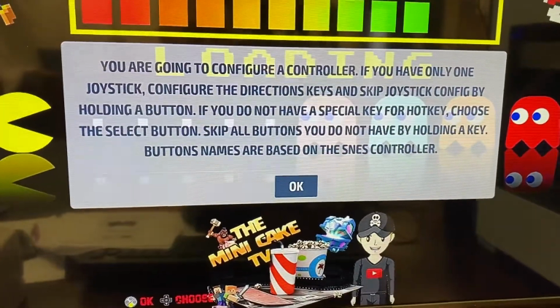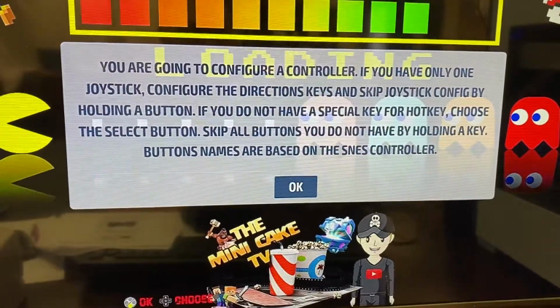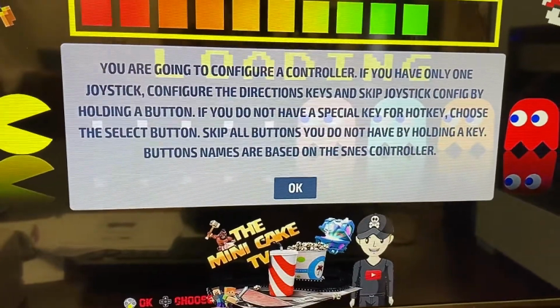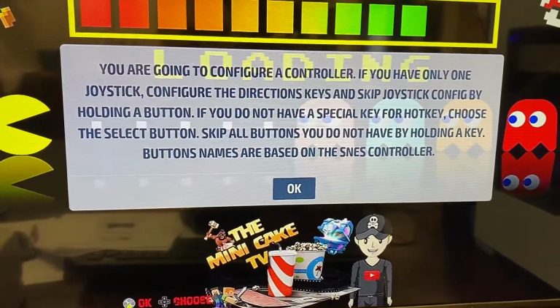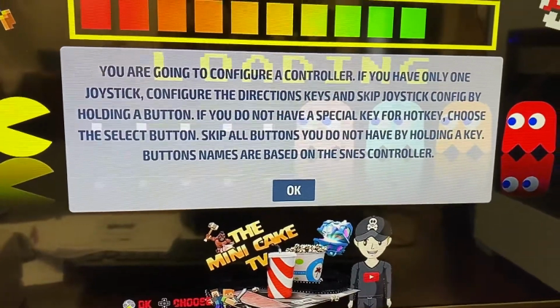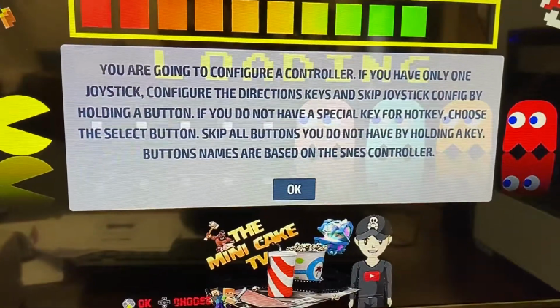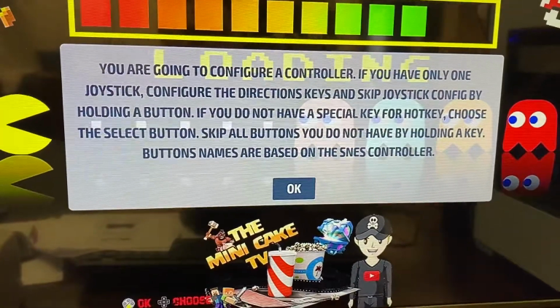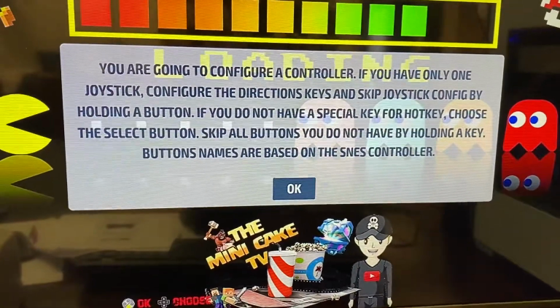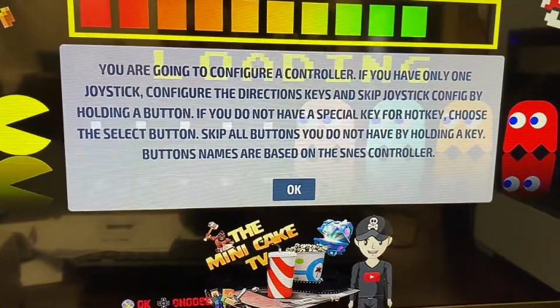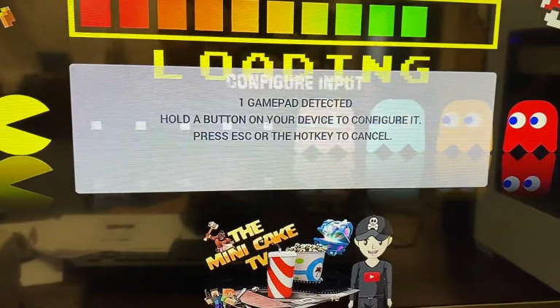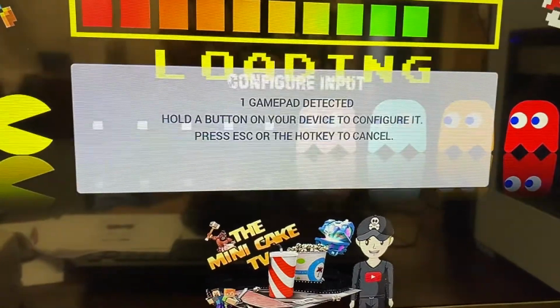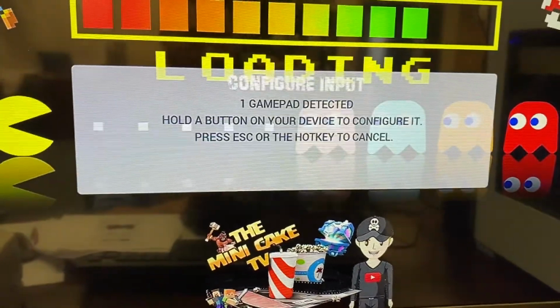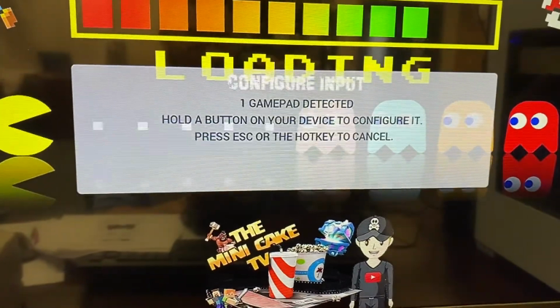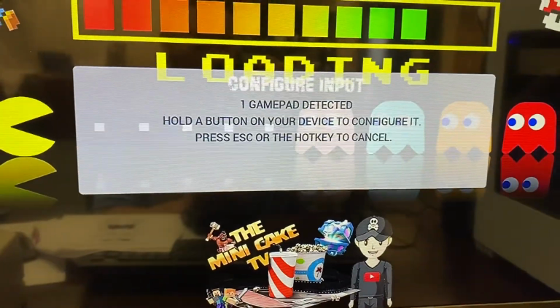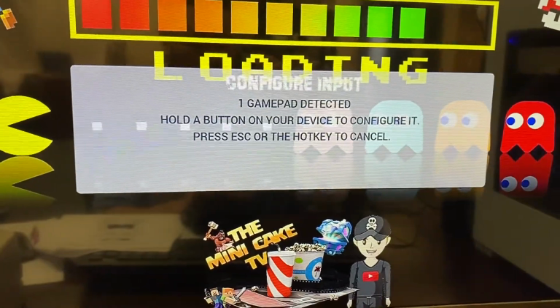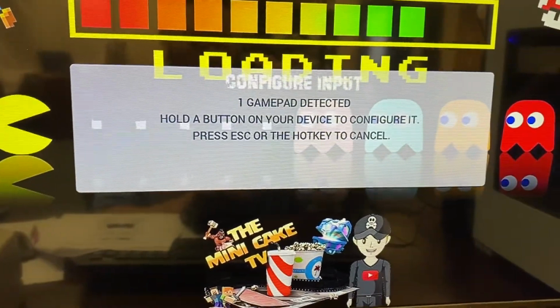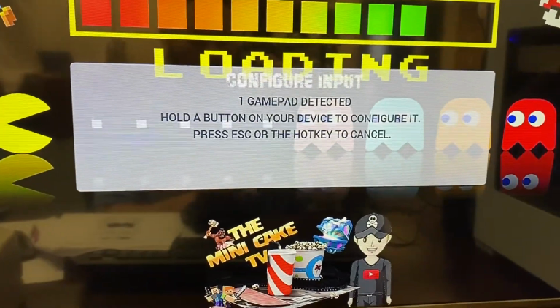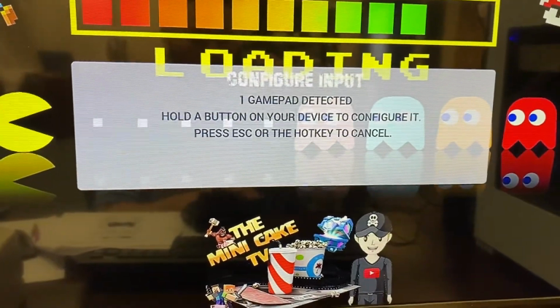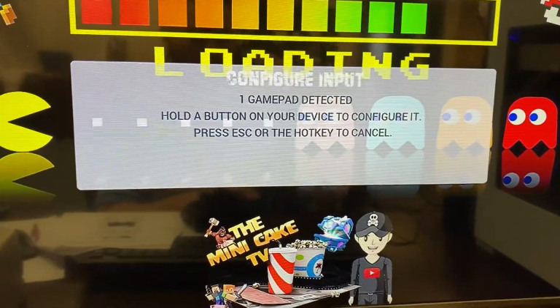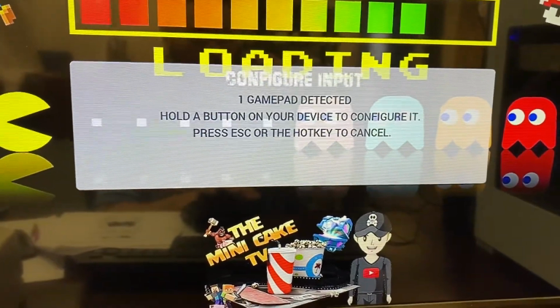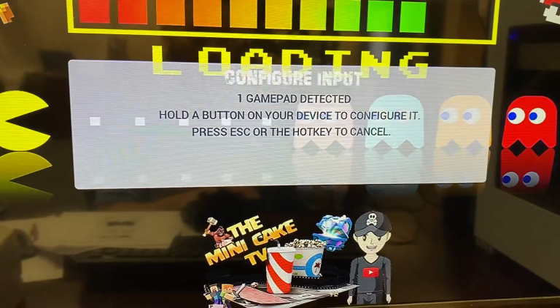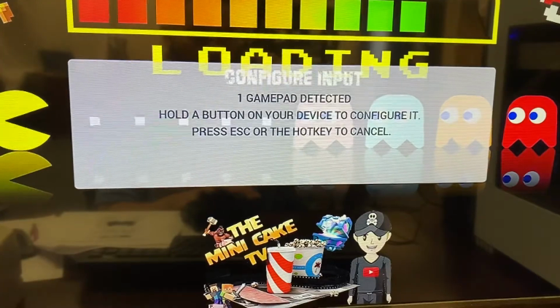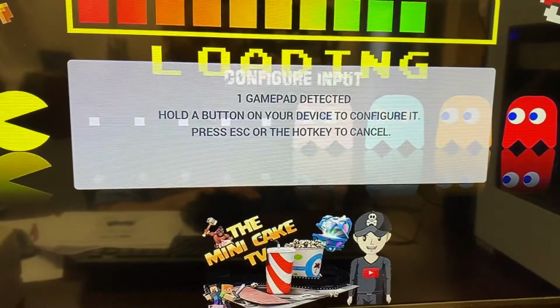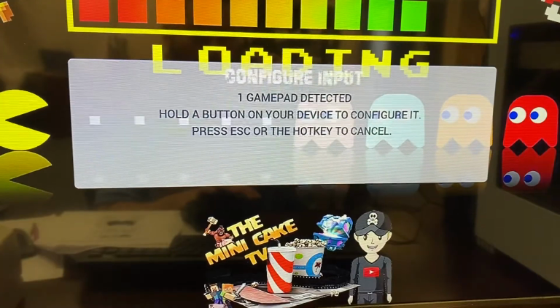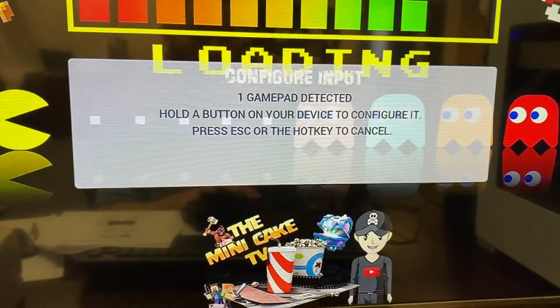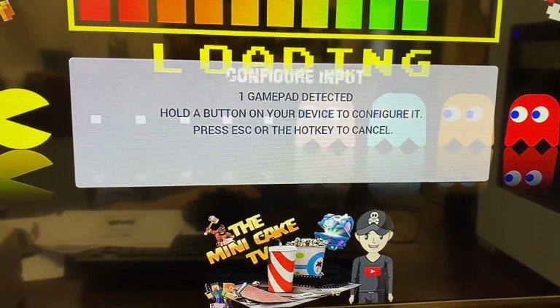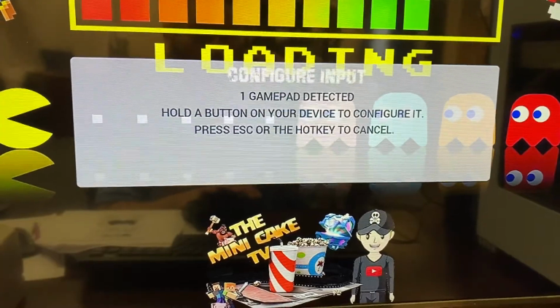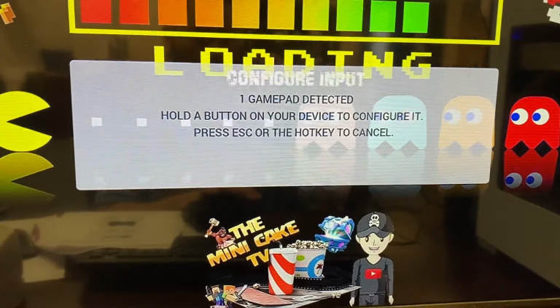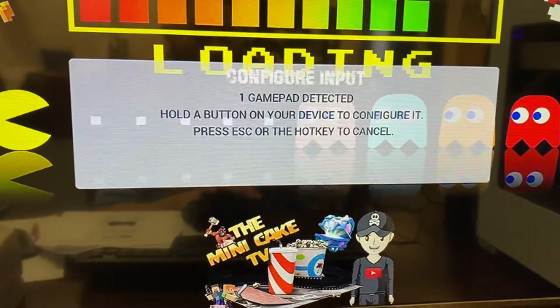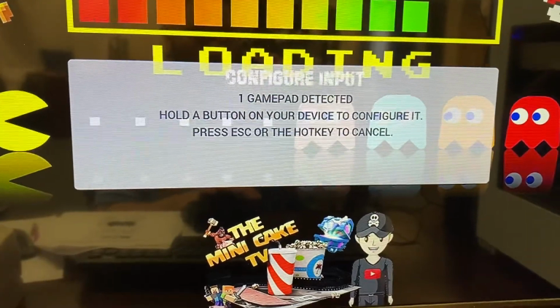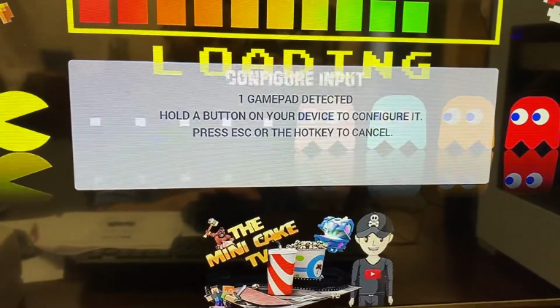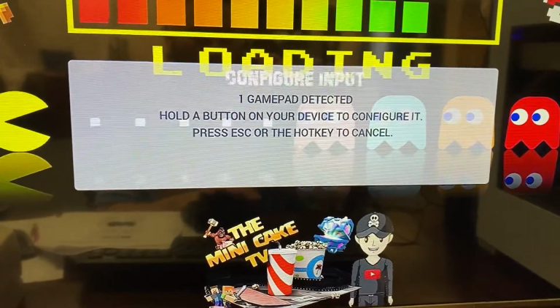You're gonna configure controller. So now you're going to press and hold a button here.